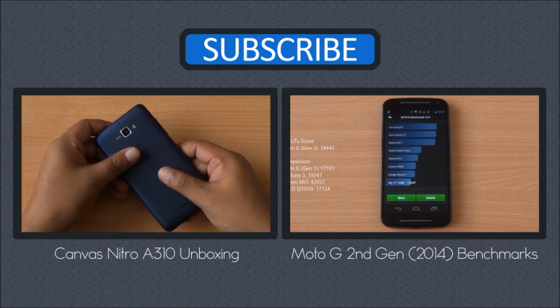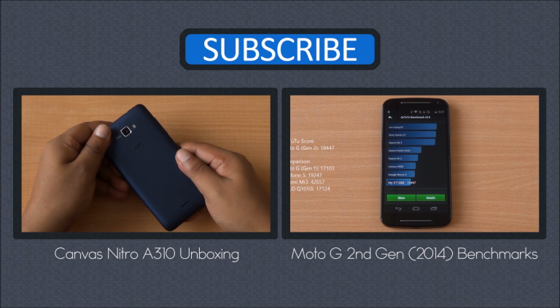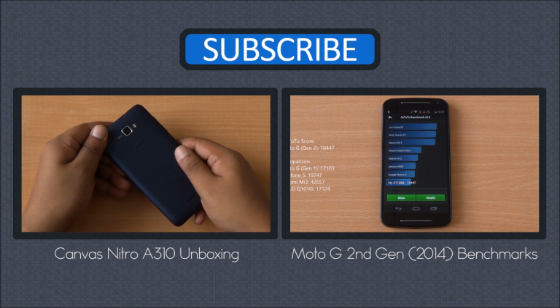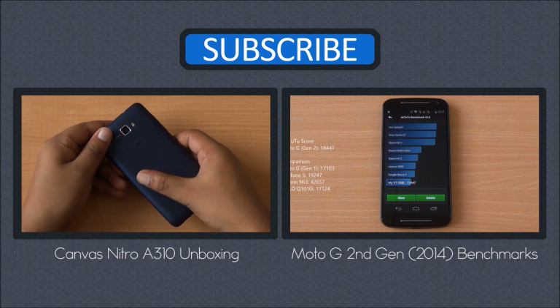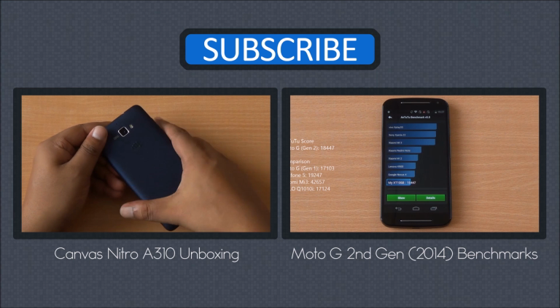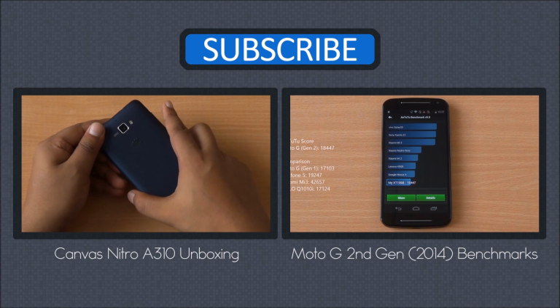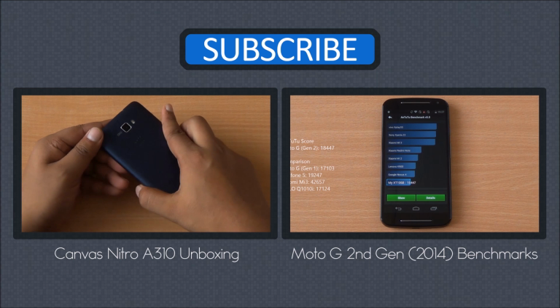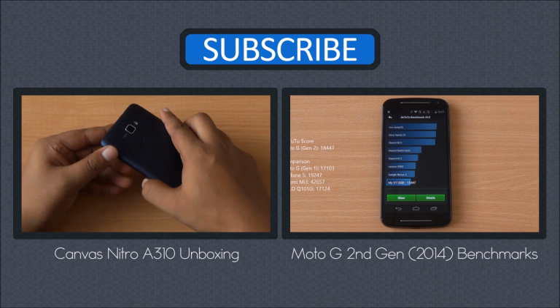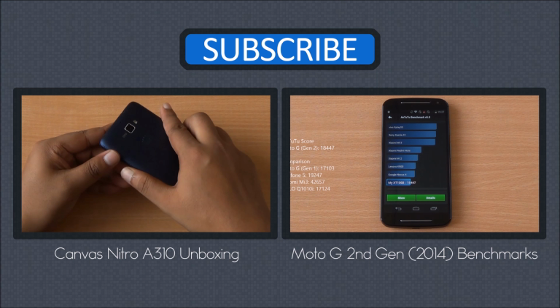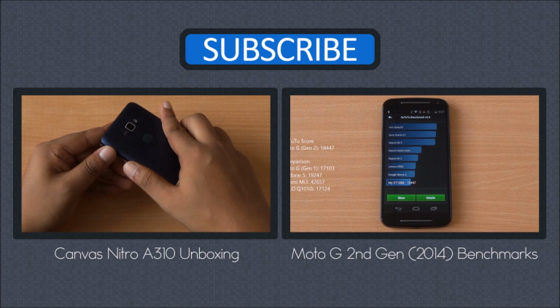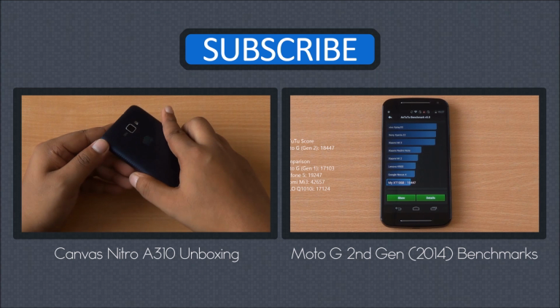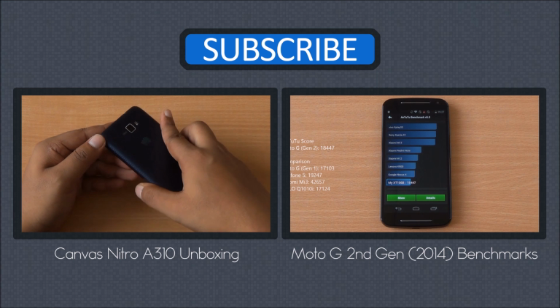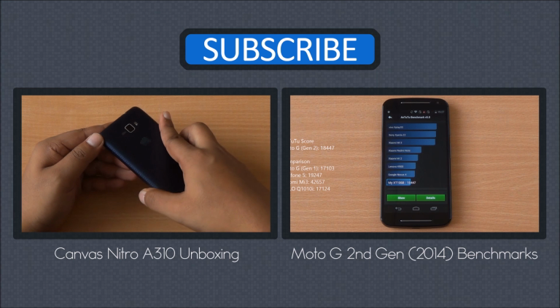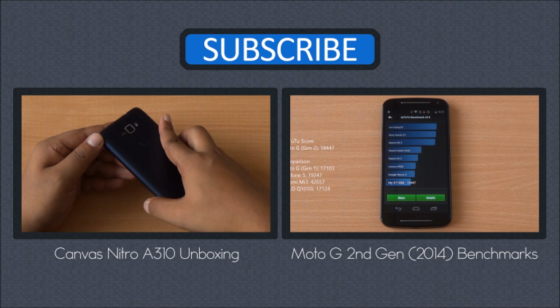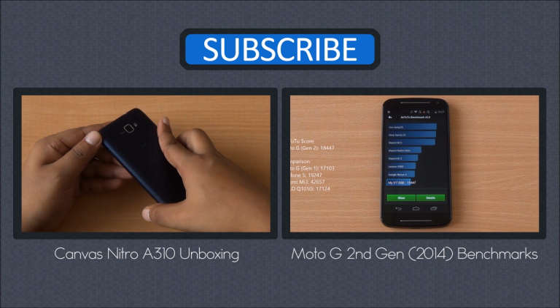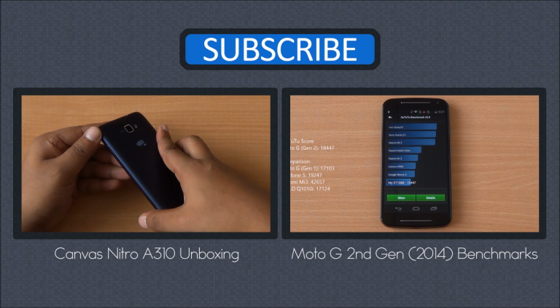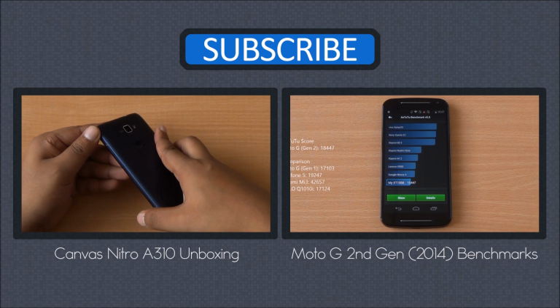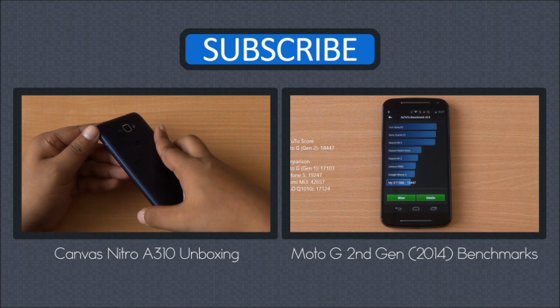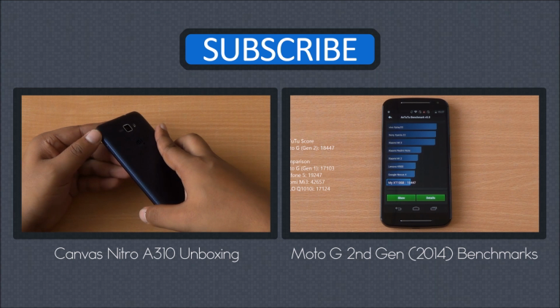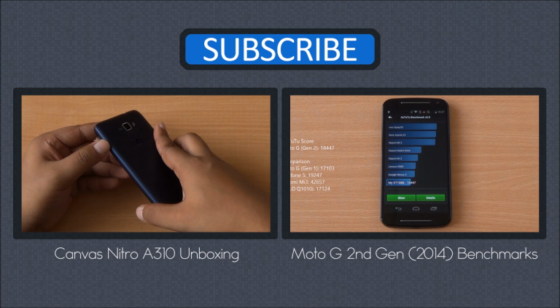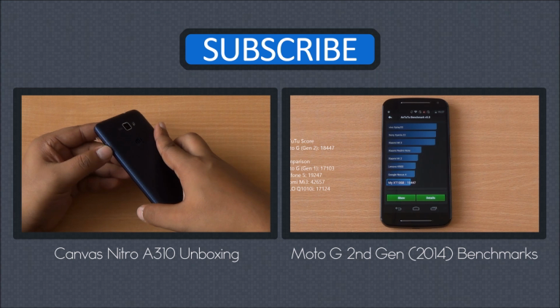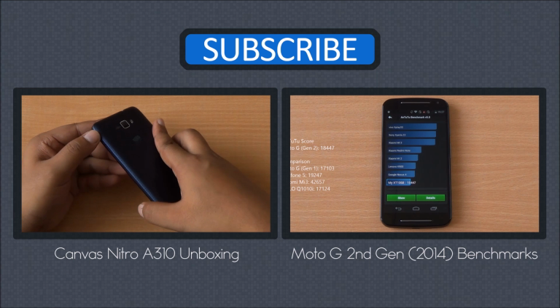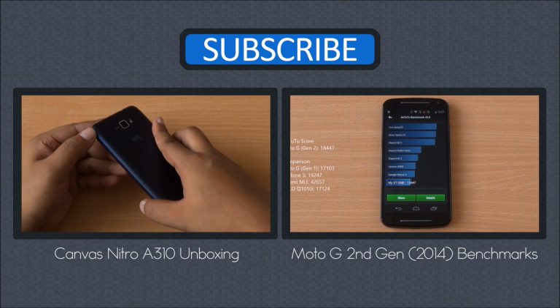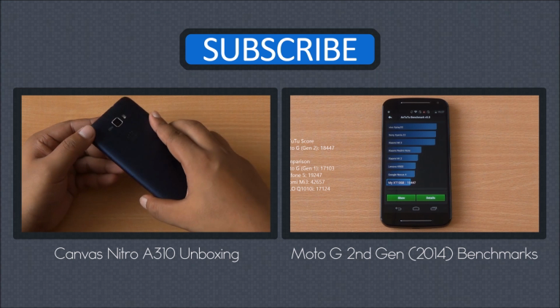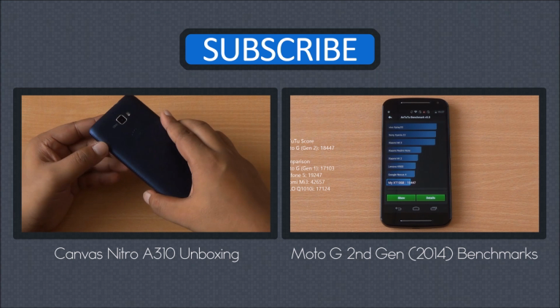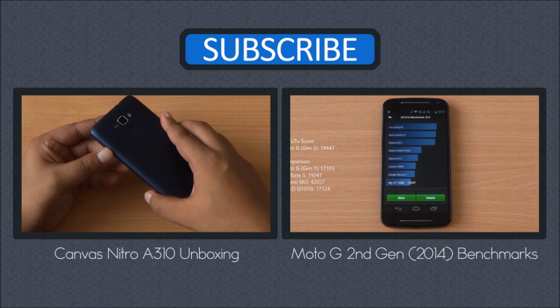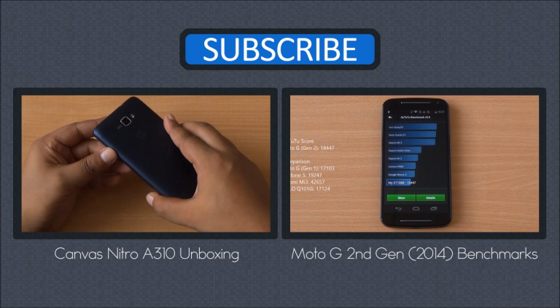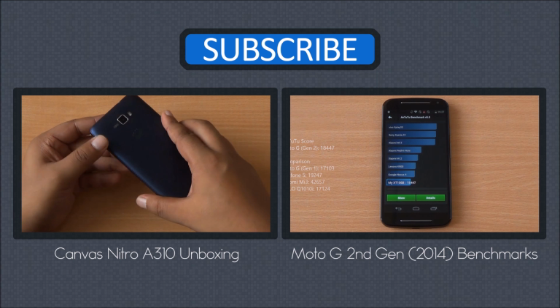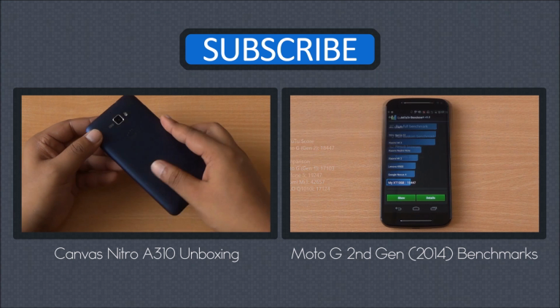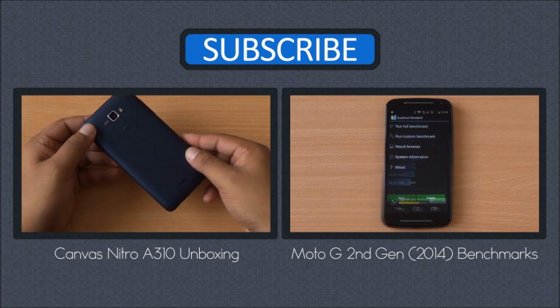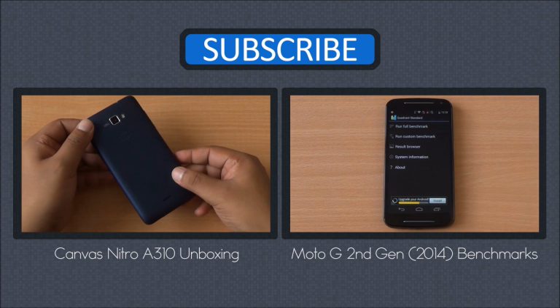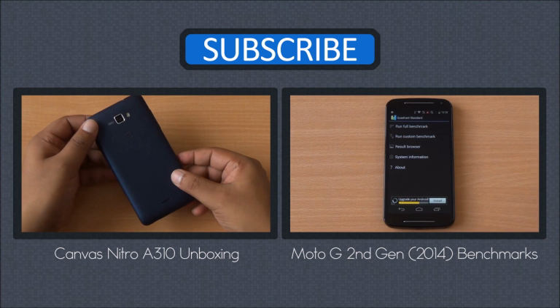Don't forget to subscribe, like, and share. Any questions, just leave them in the comment section. Thanks for watching and have a great day.